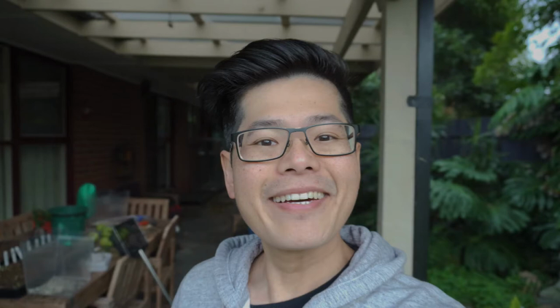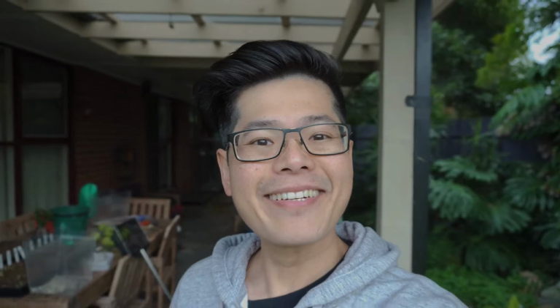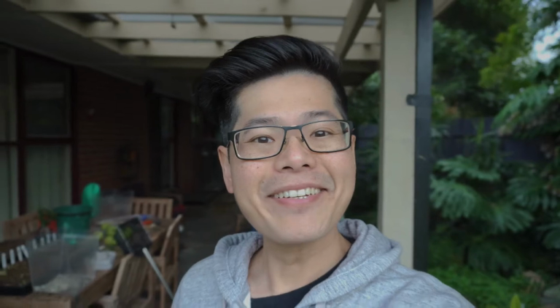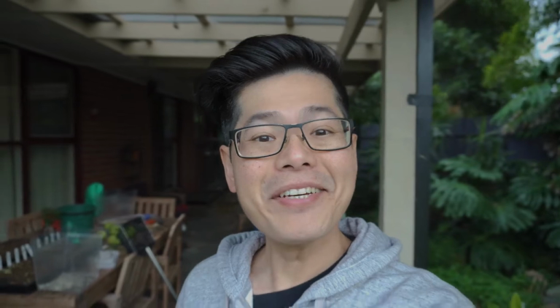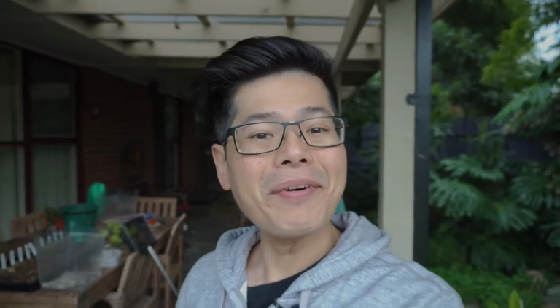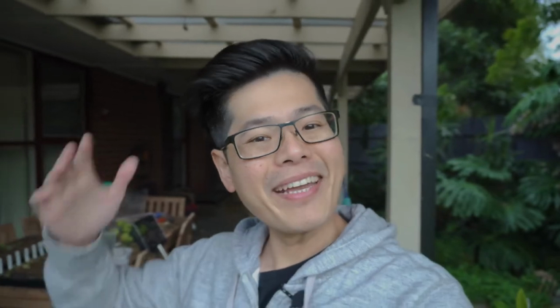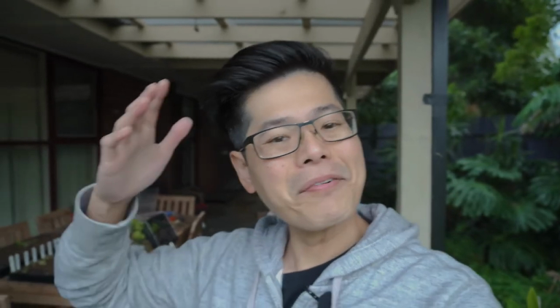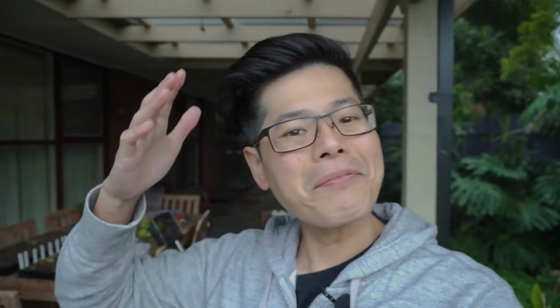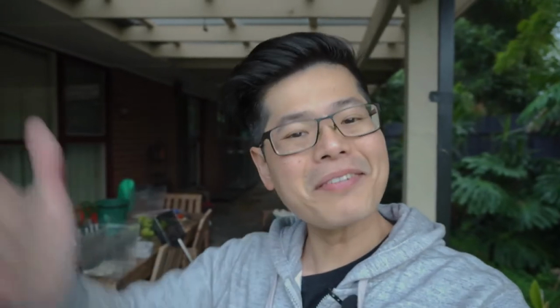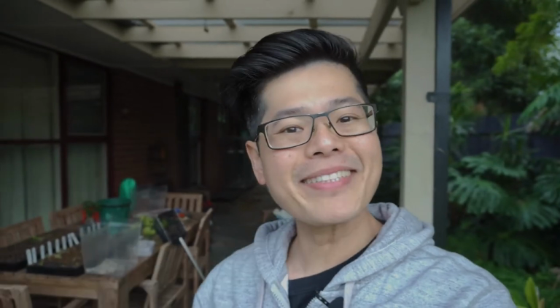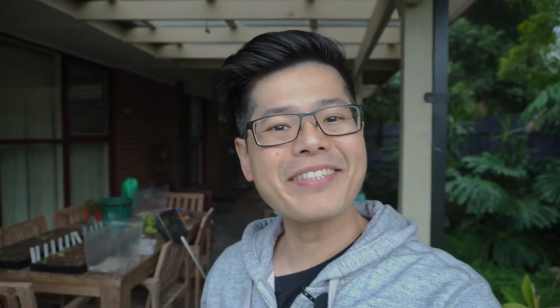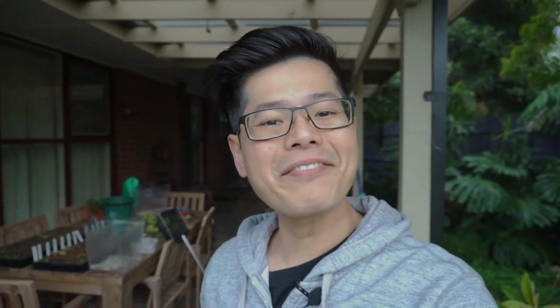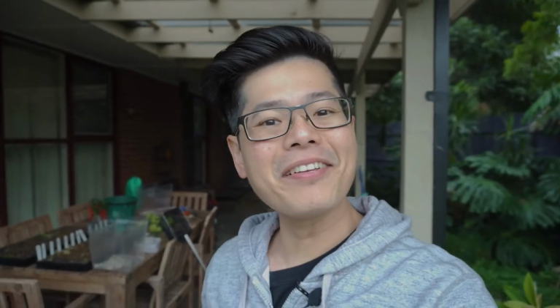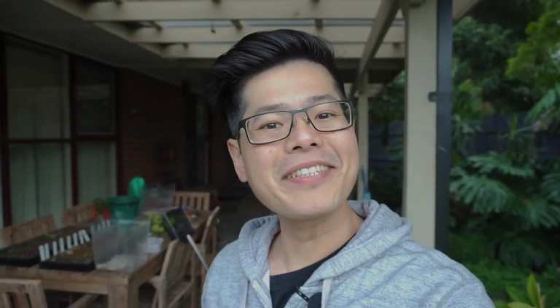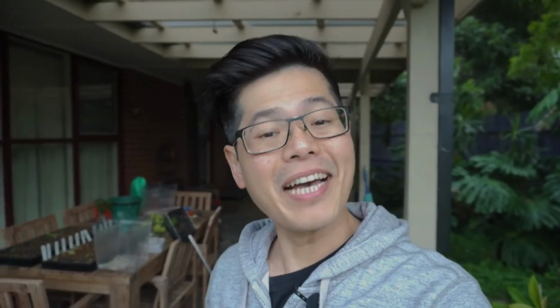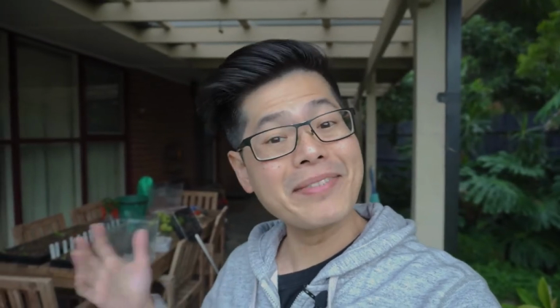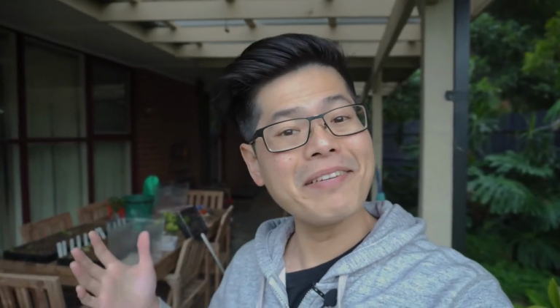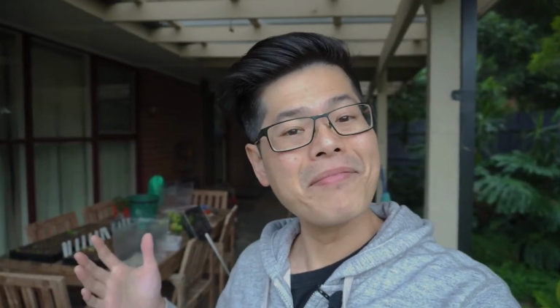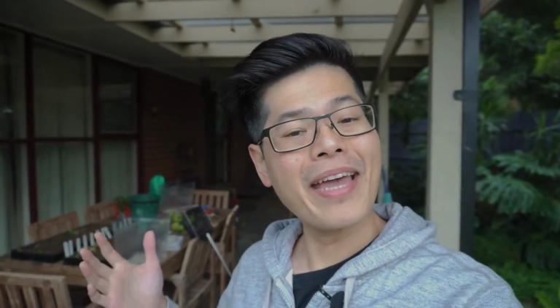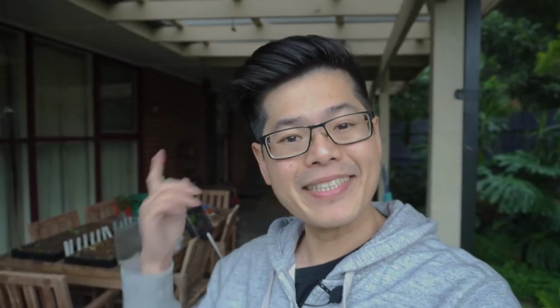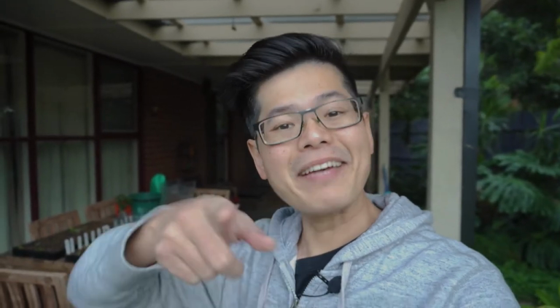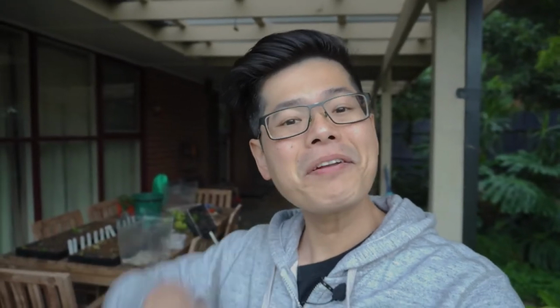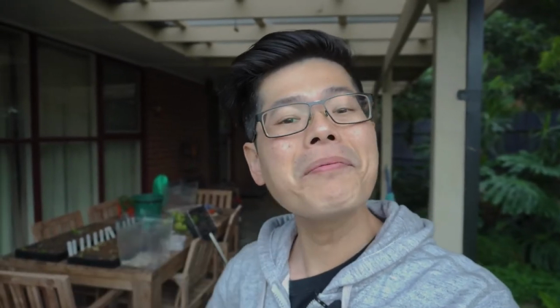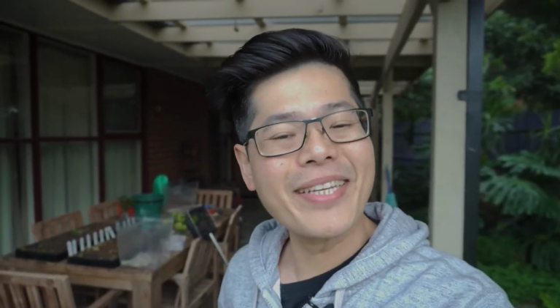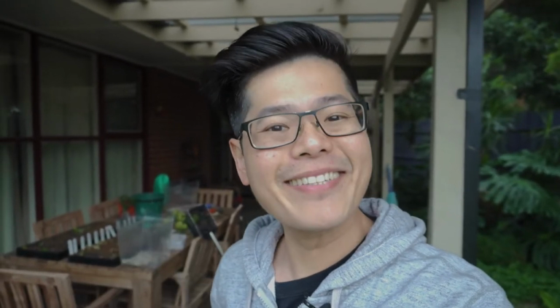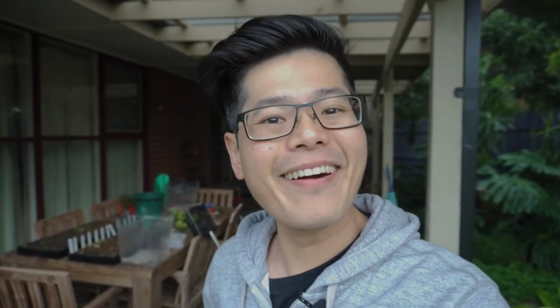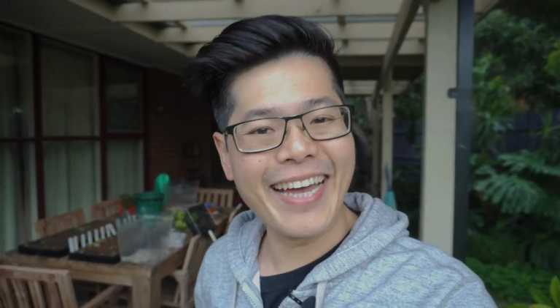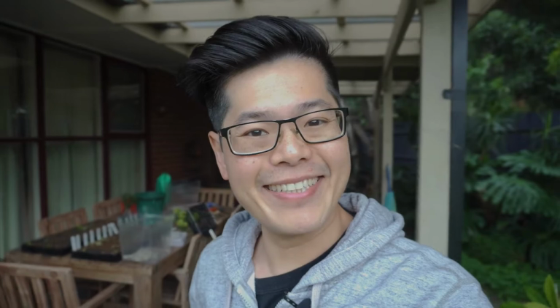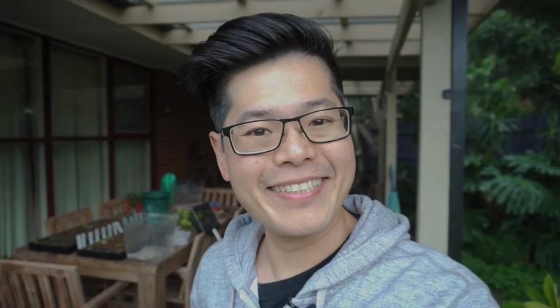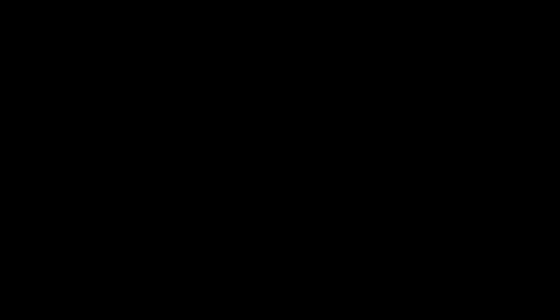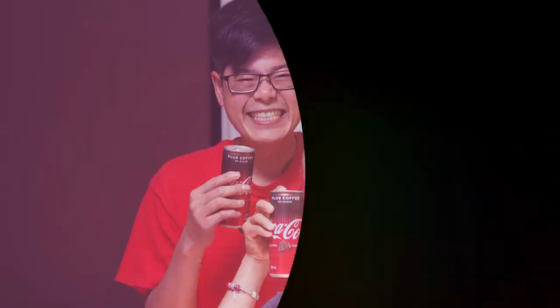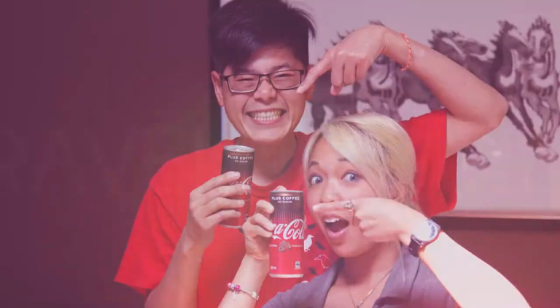Good morning everyone, welcome back to The Travelling Ulcers. I'm Tim and today I'm going to be walking you through our garden.